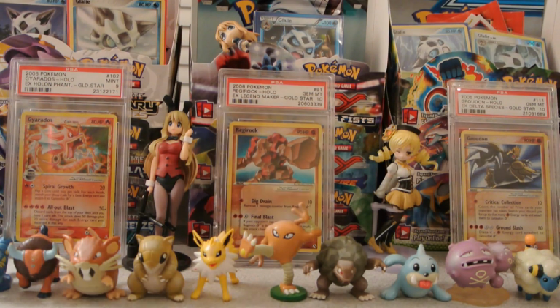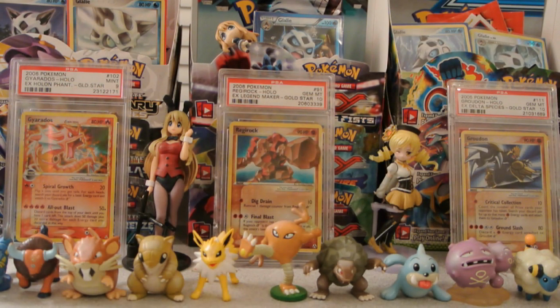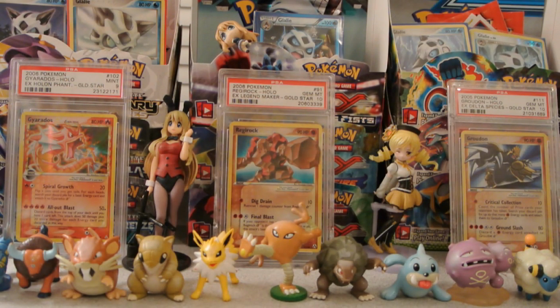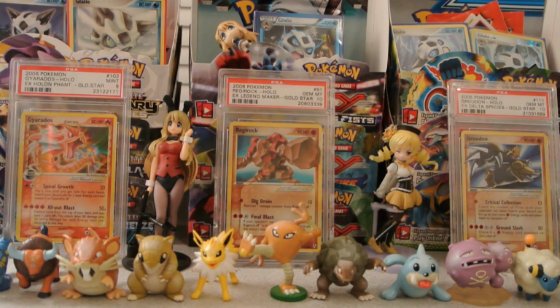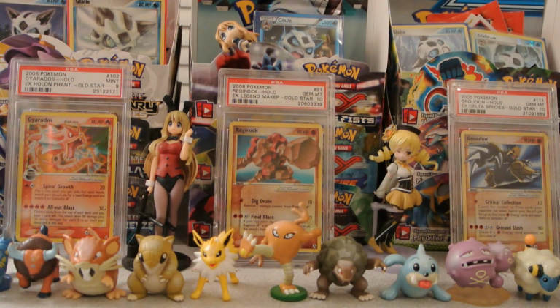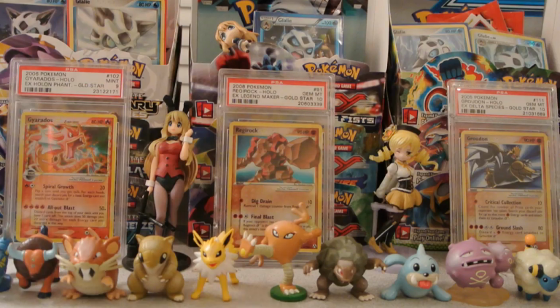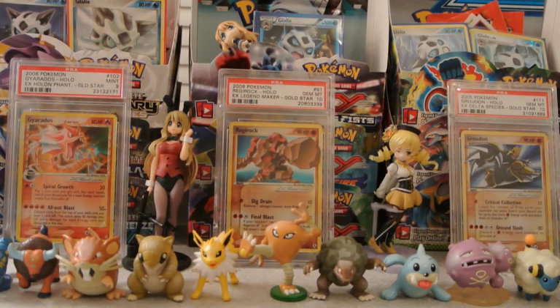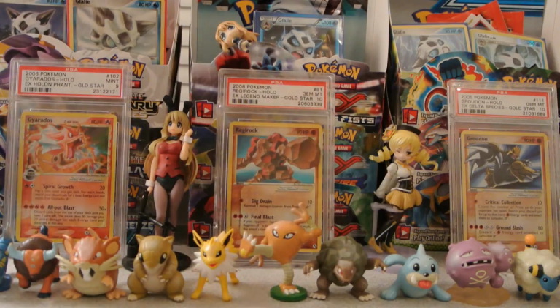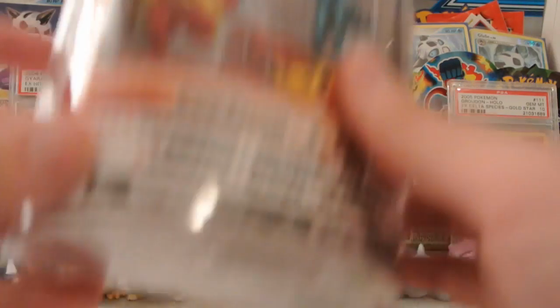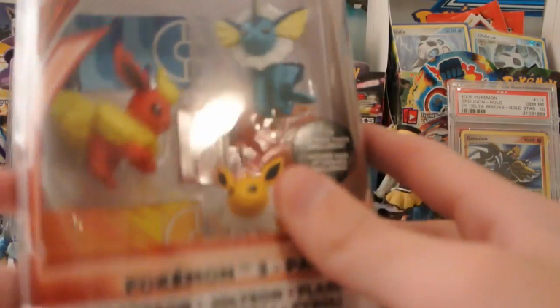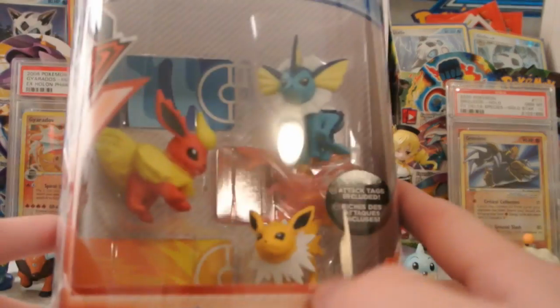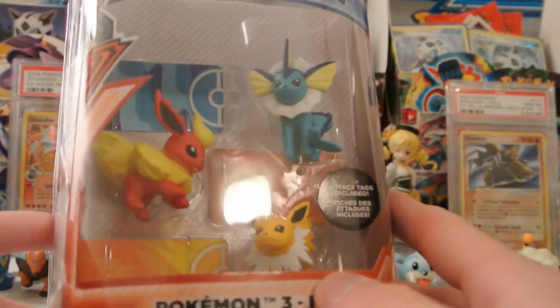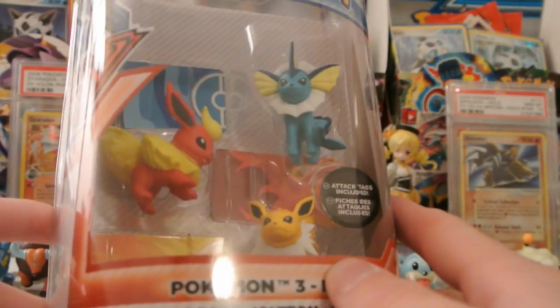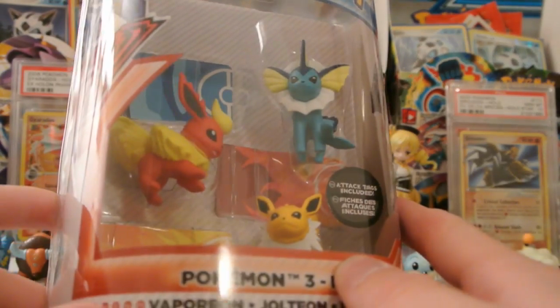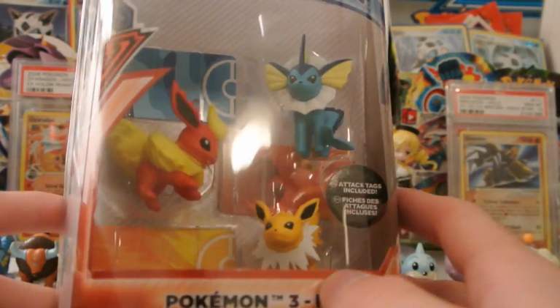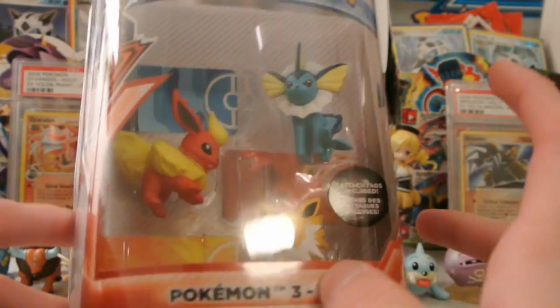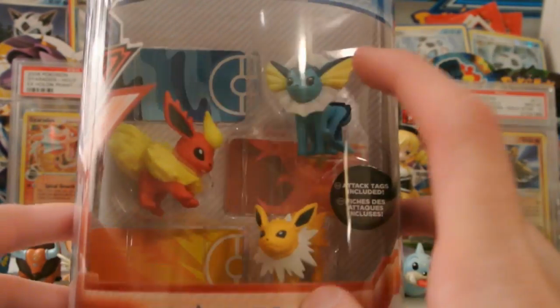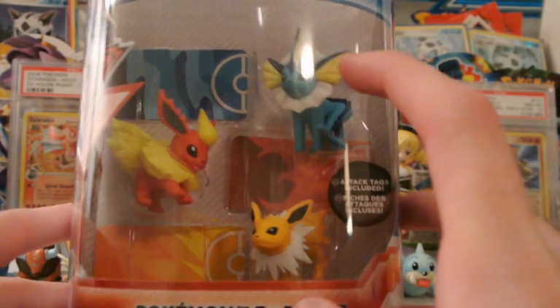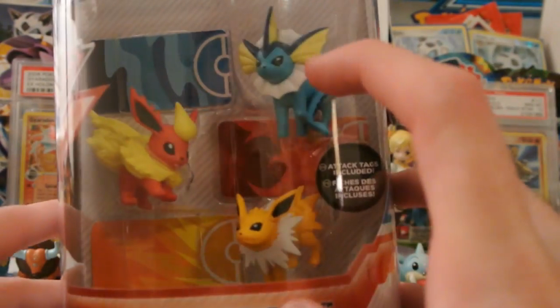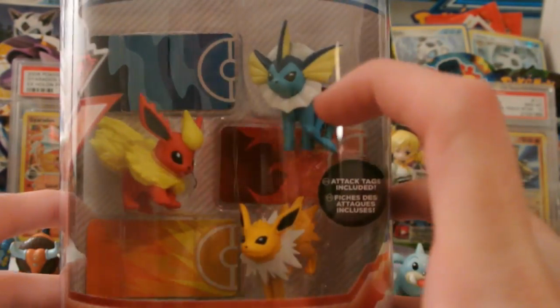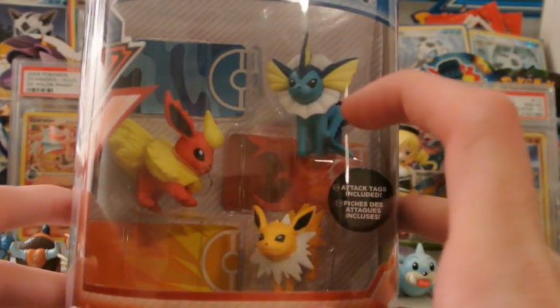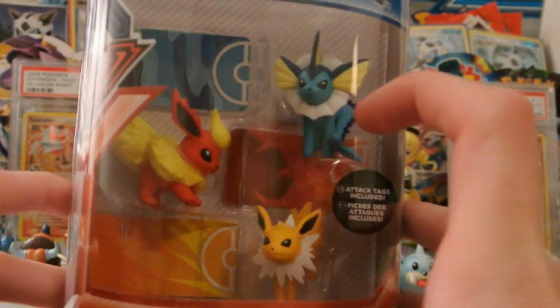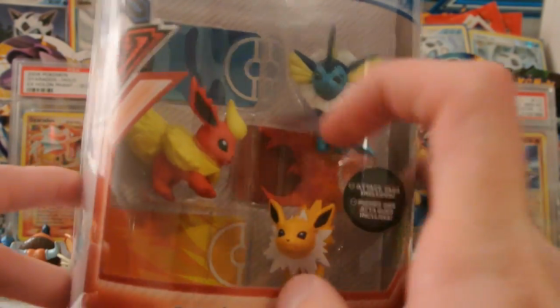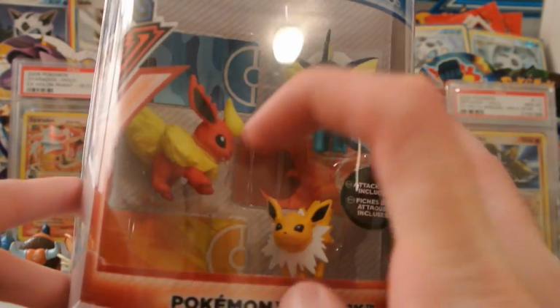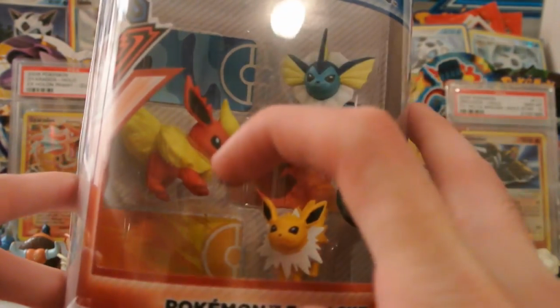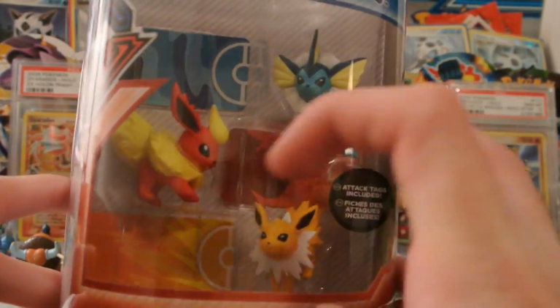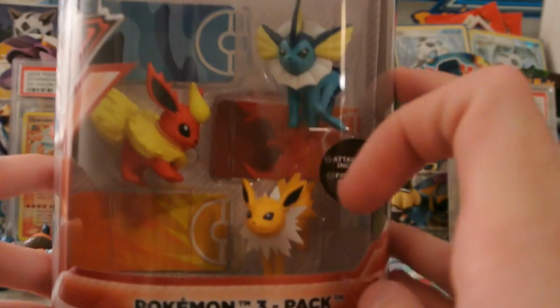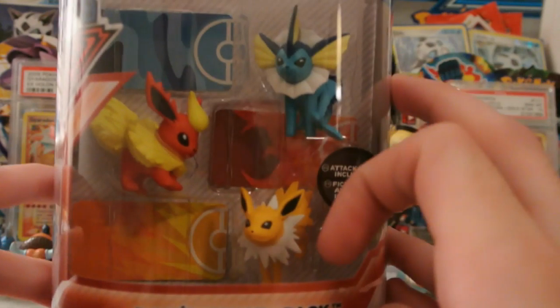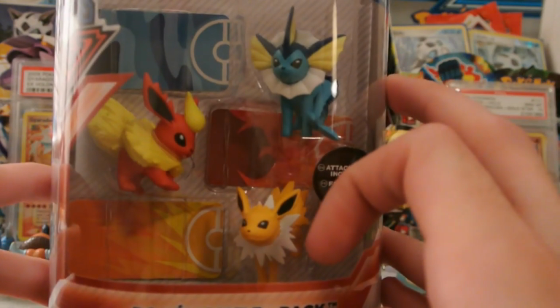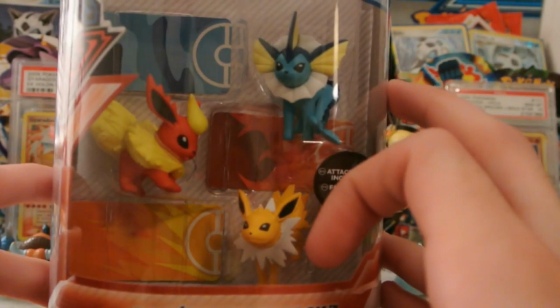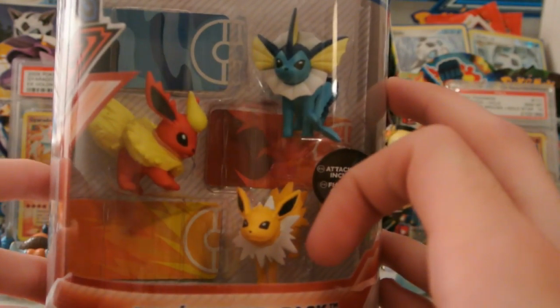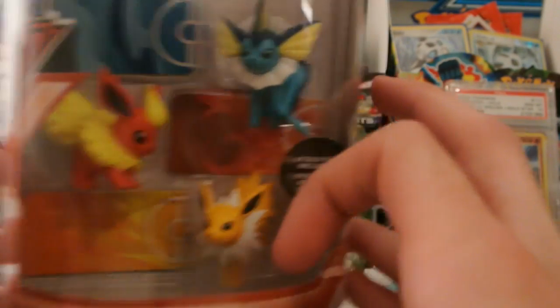It was another one of these Tomy bundles, and this one has a few Eeveelutions in it — specifically the Gen 1 Eeveelutions. It comes with a Vaporeon figure, a Flareon figure, and a Jolteon figure.